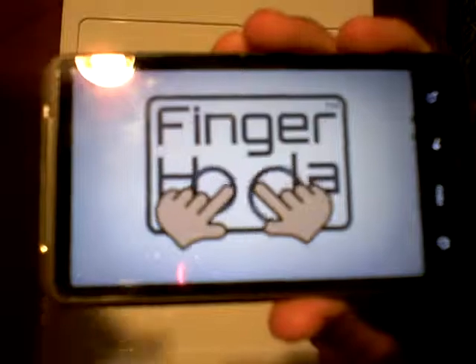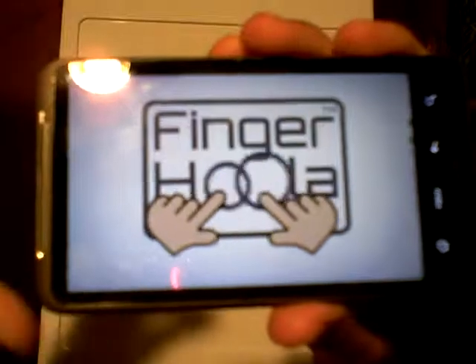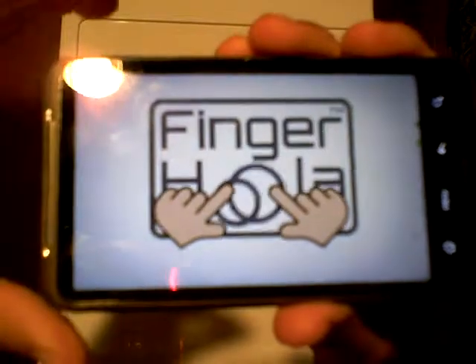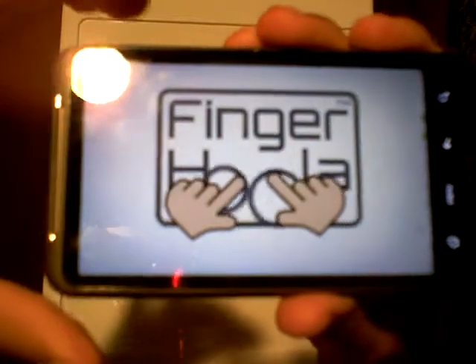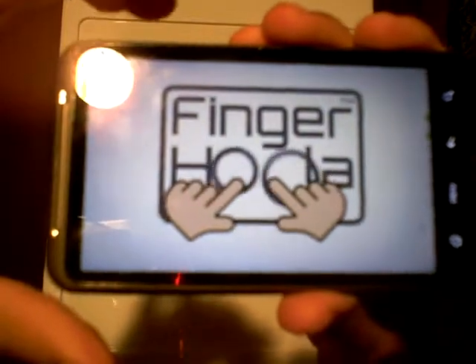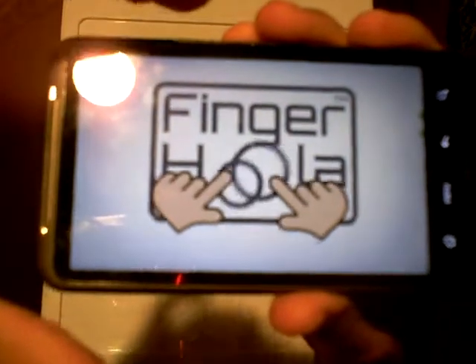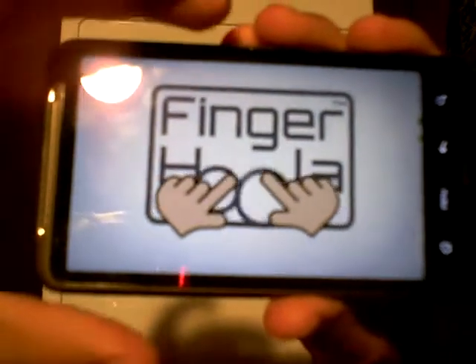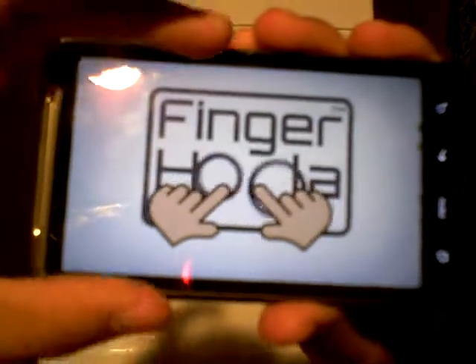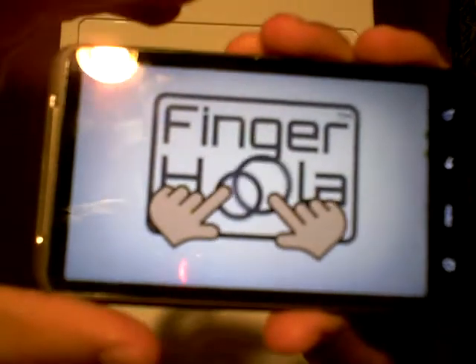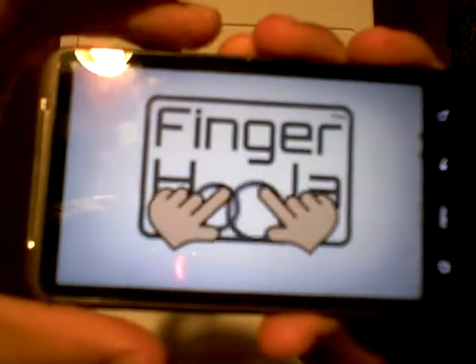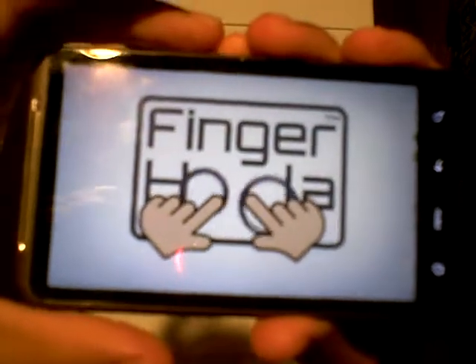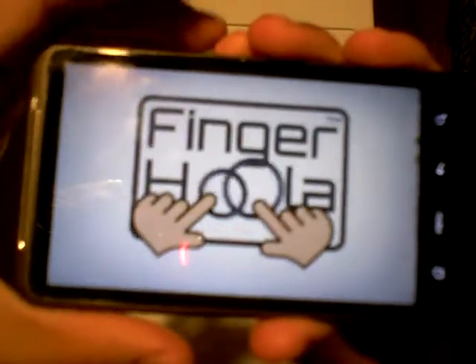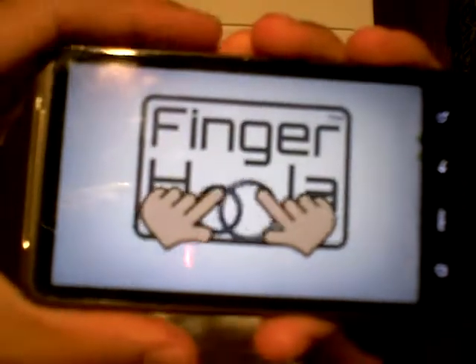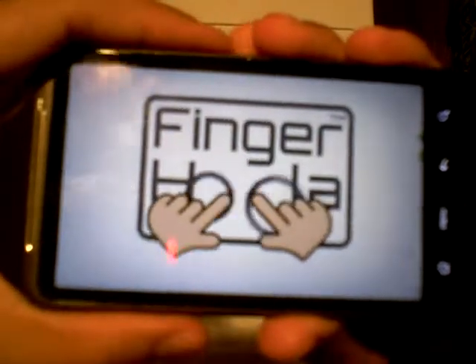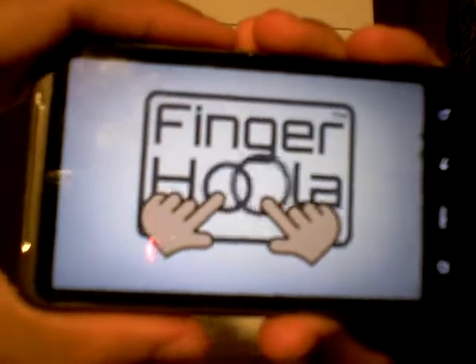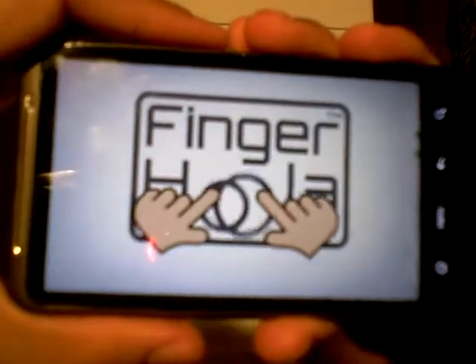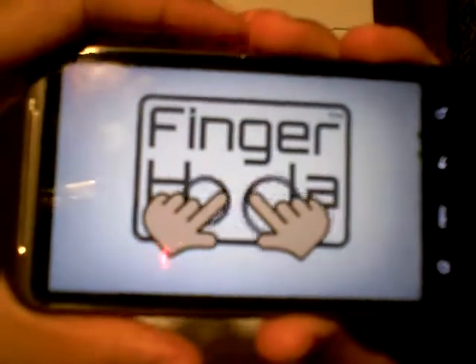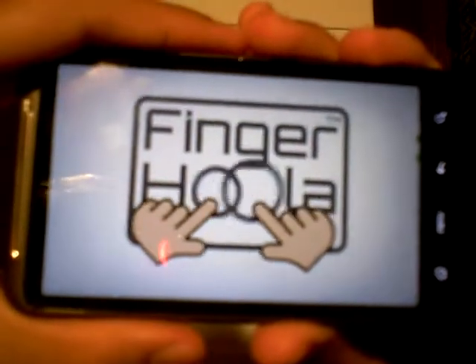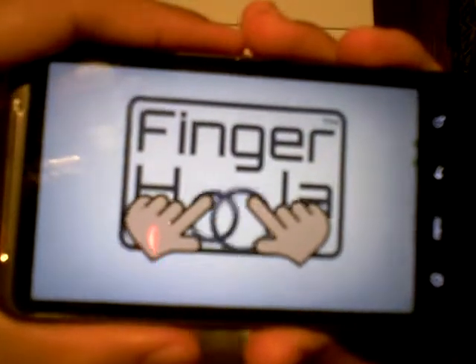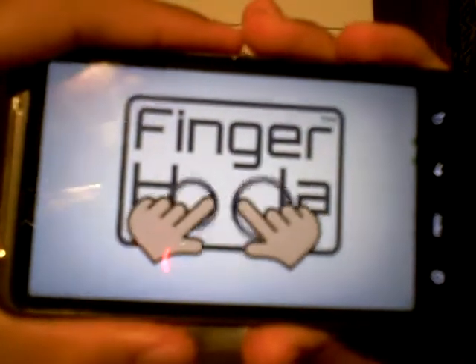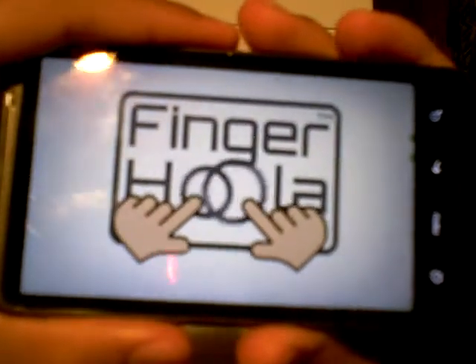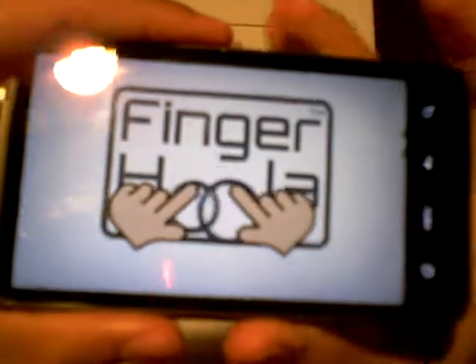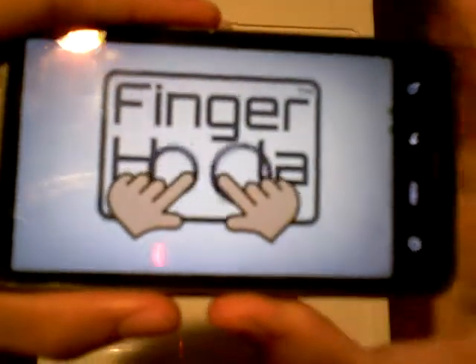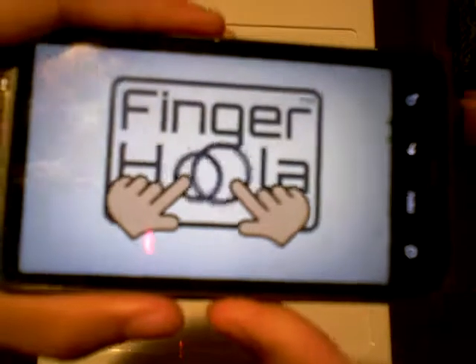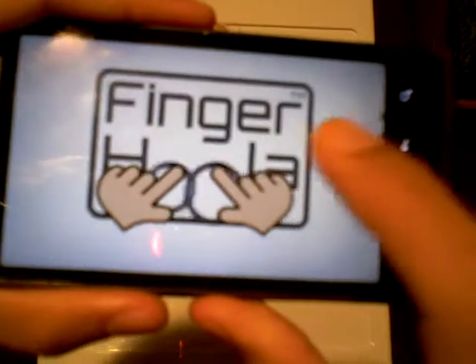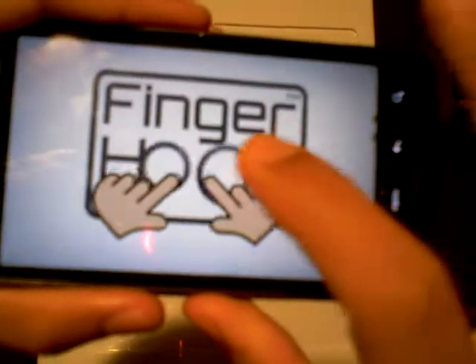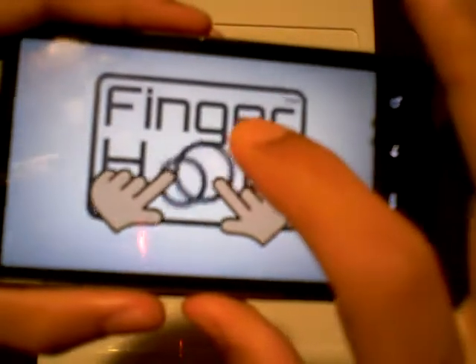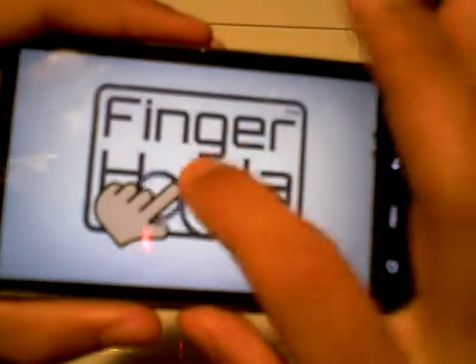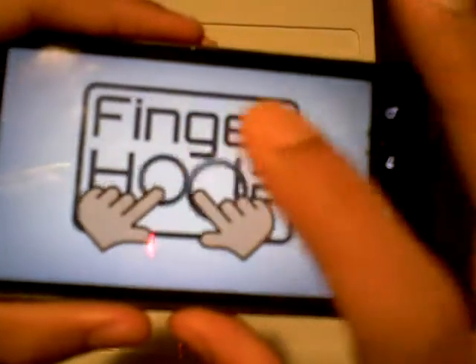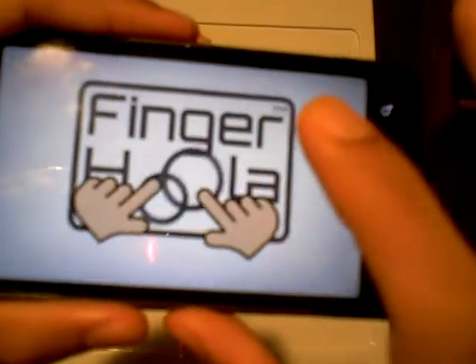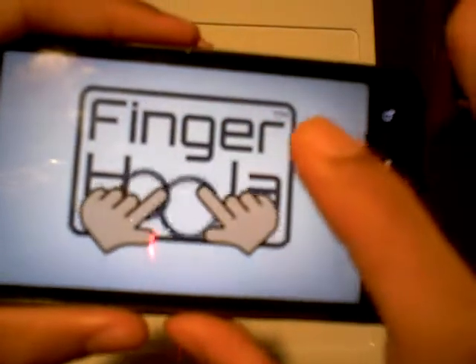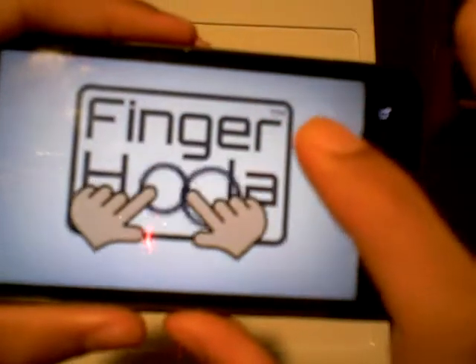Hey now, Rodney R. Dixon here, and this is my first impression review of Finger Hula on Android by PlantPot.